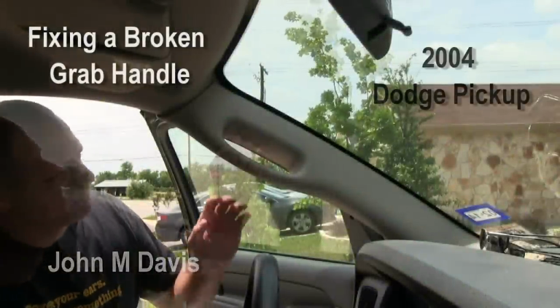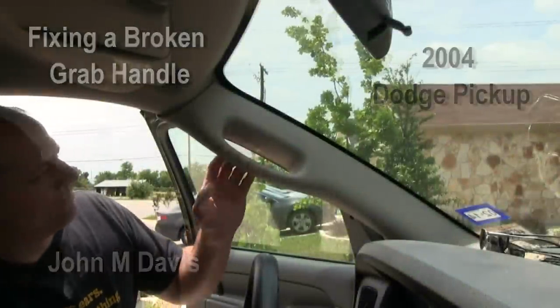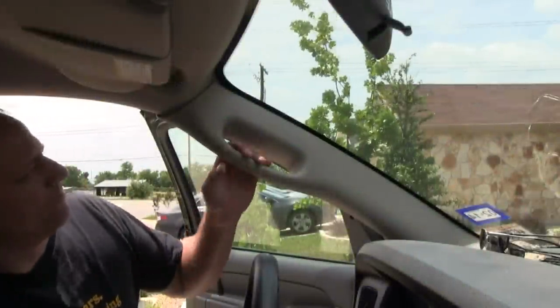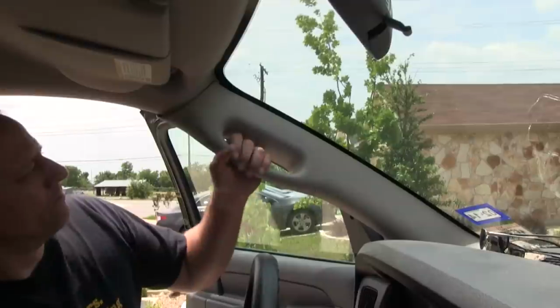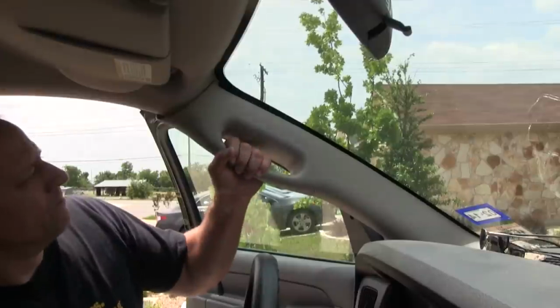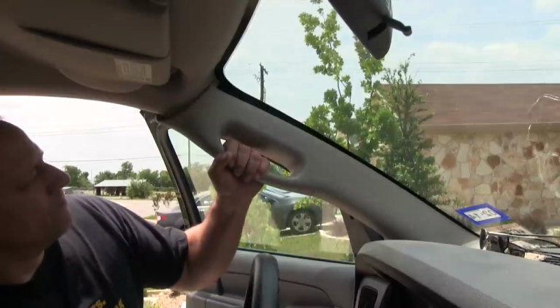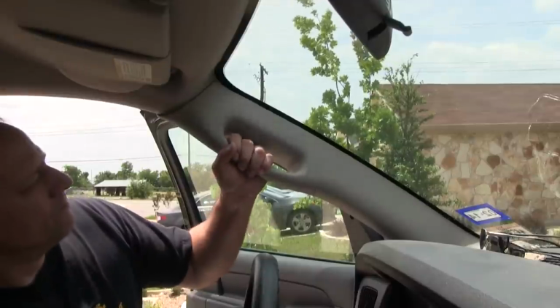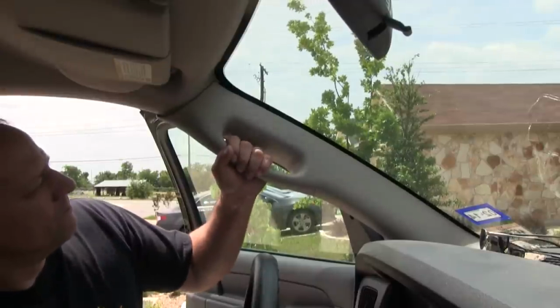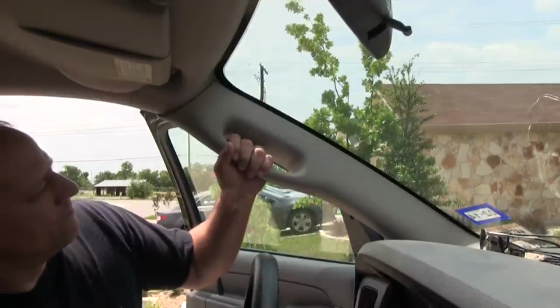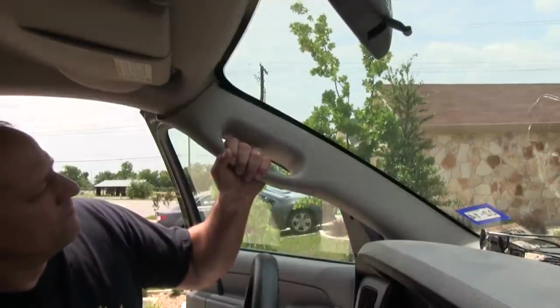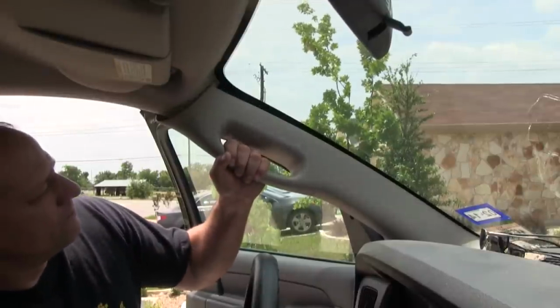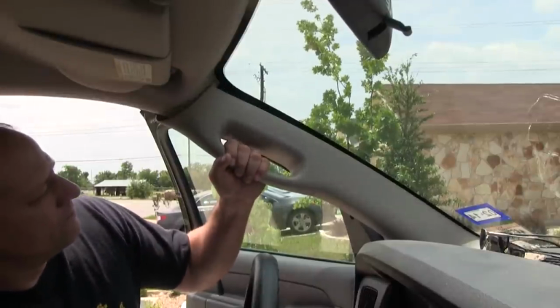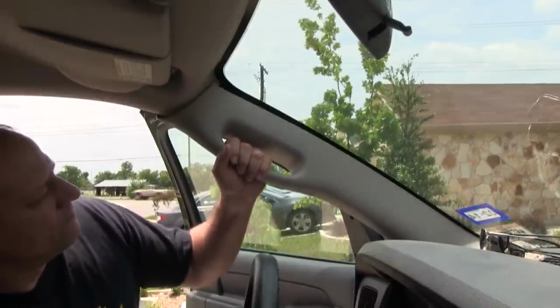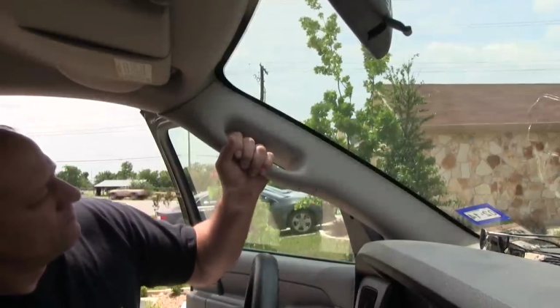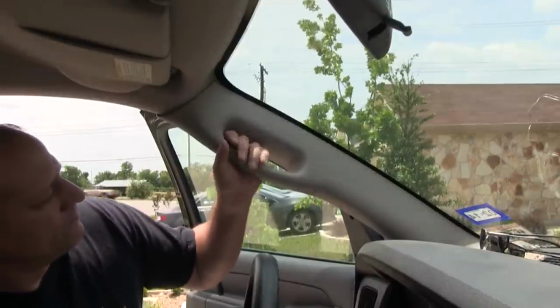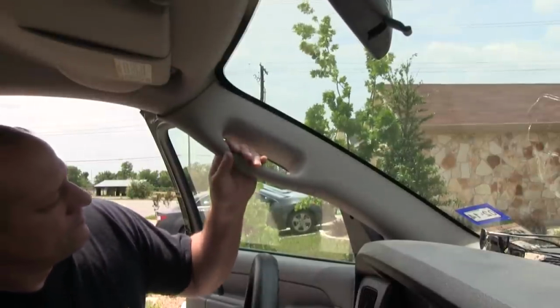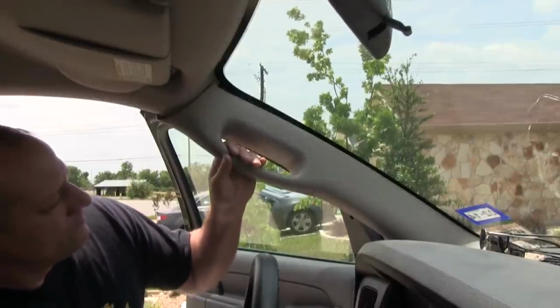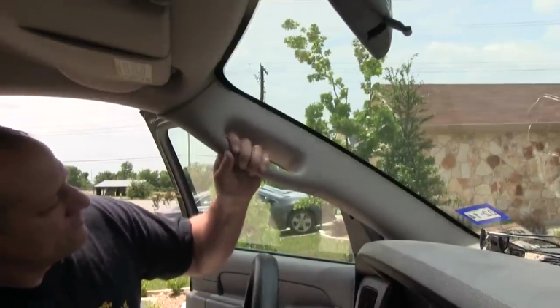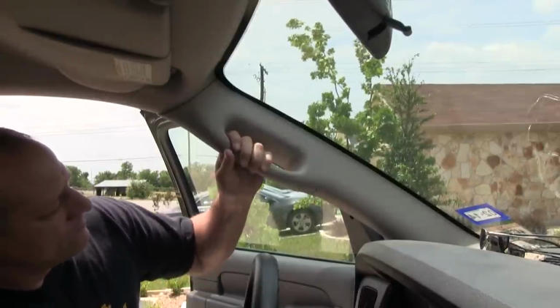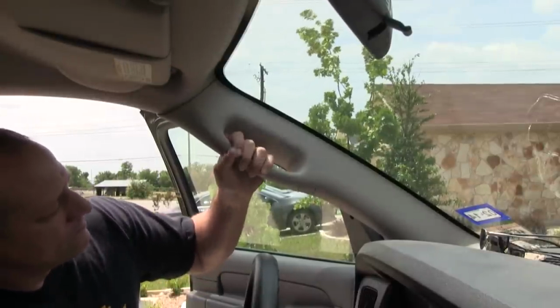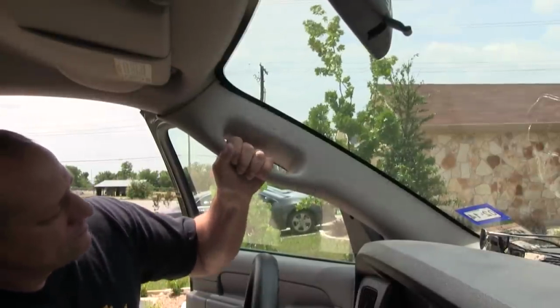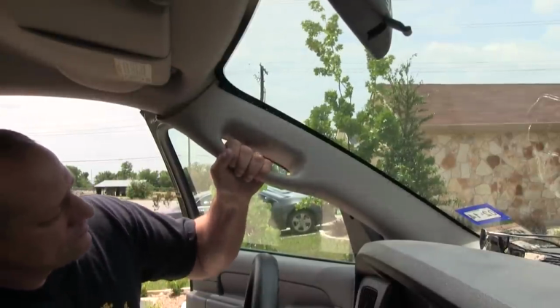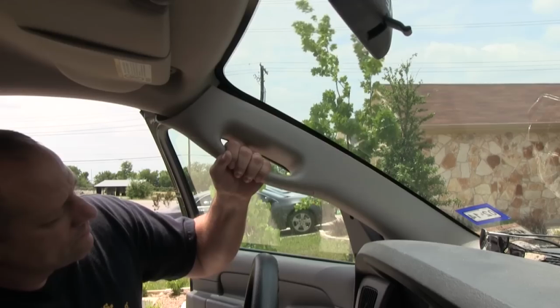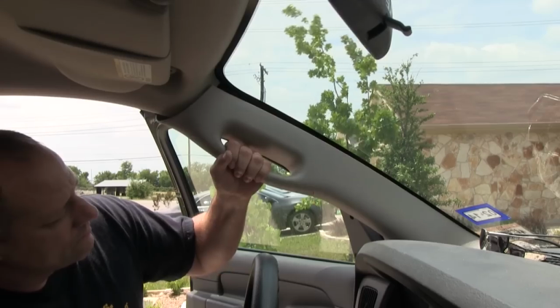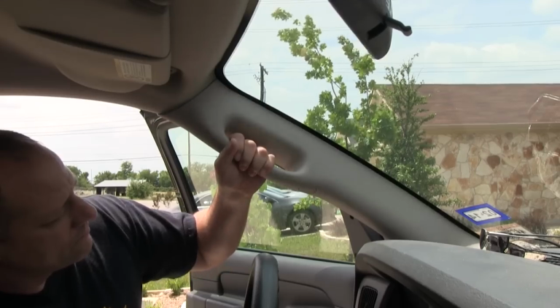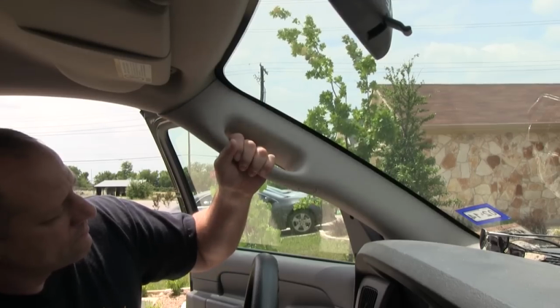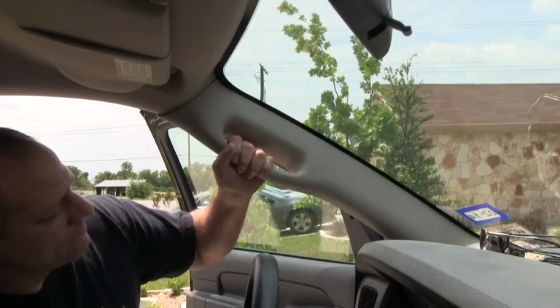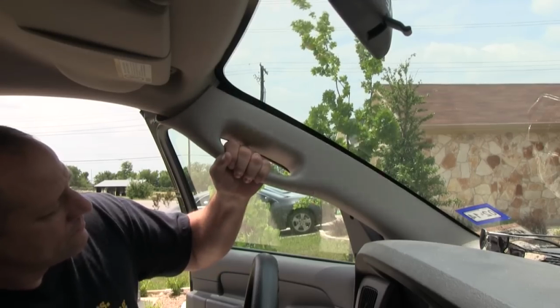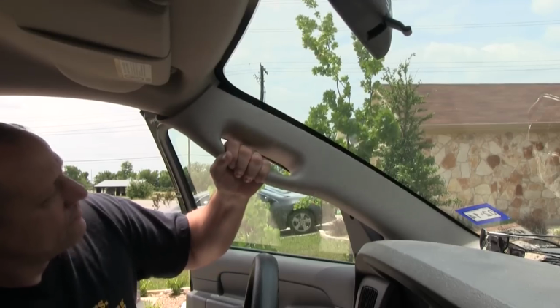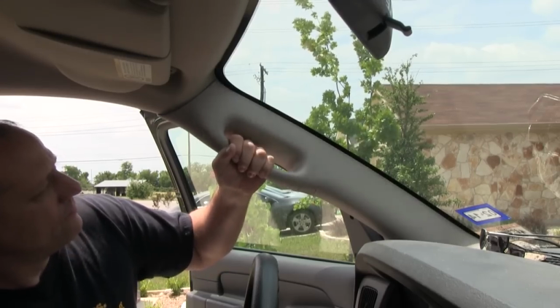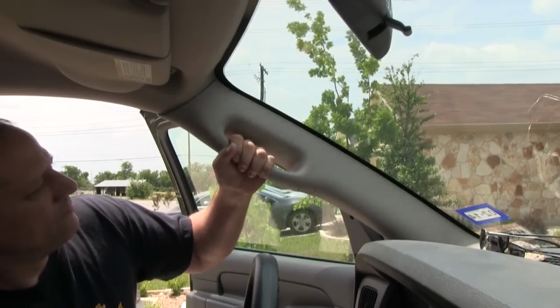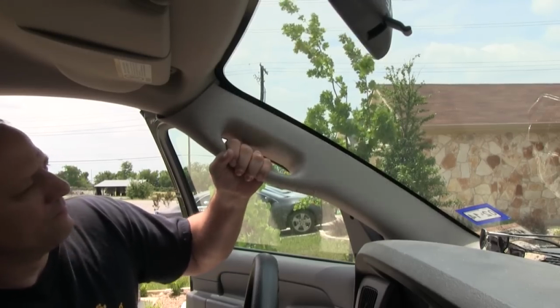If you're like me, you've used your vehicle's grab handle to climb in and felt it pop, leaving you with a loose, broken handle.